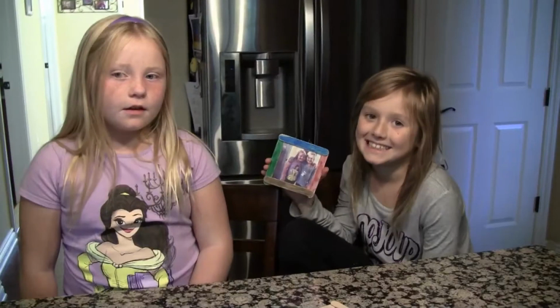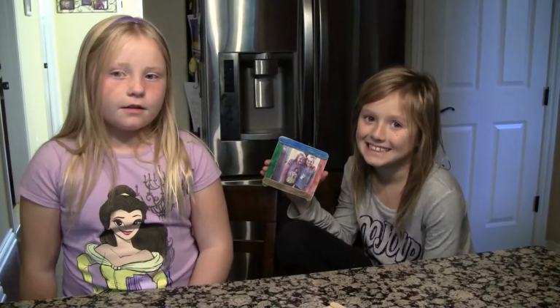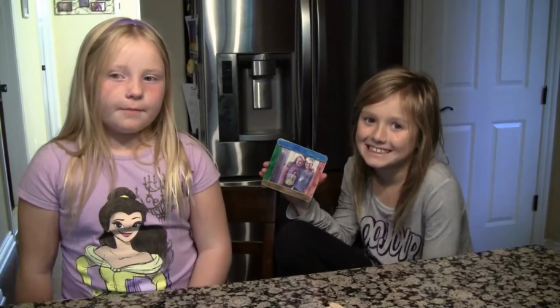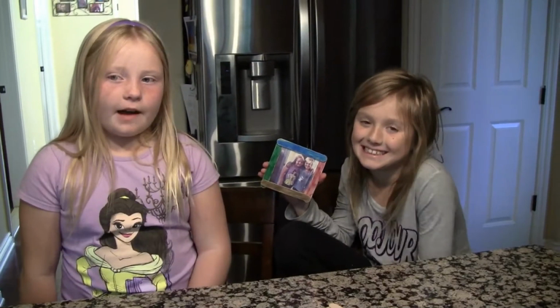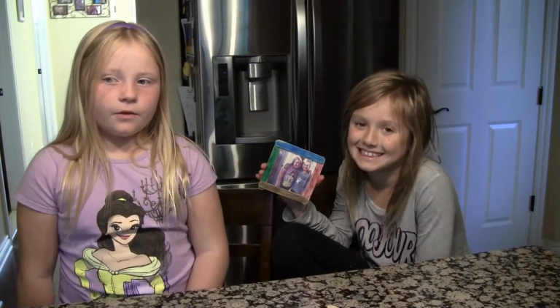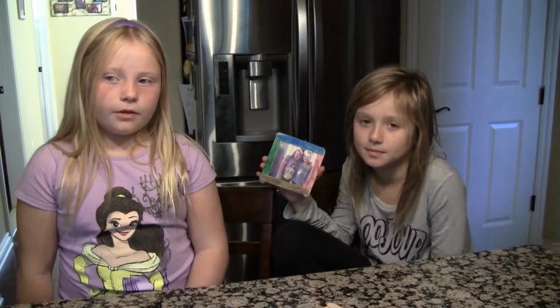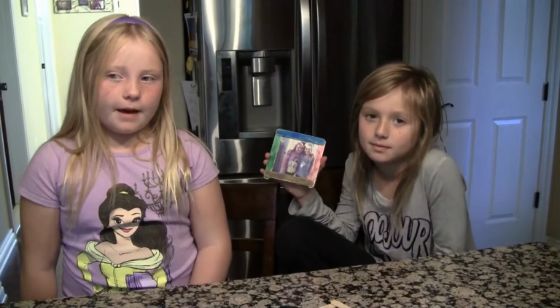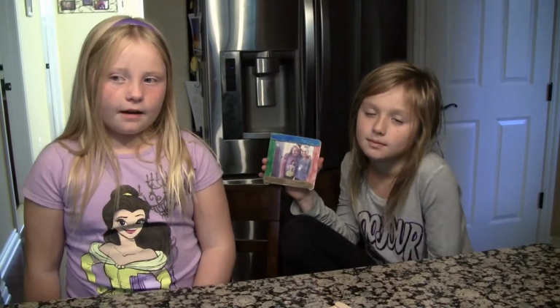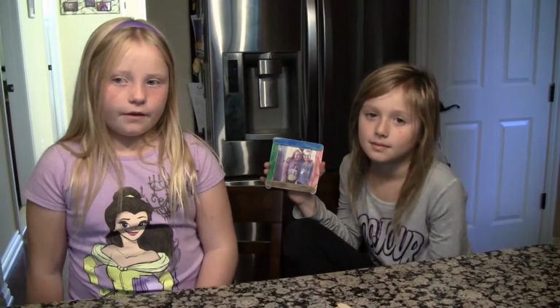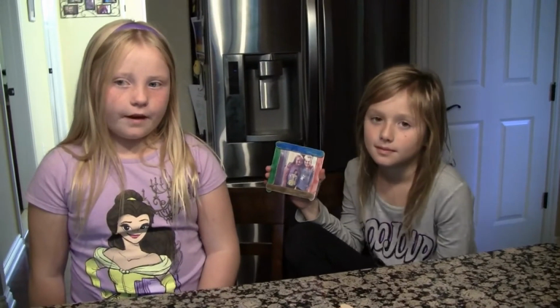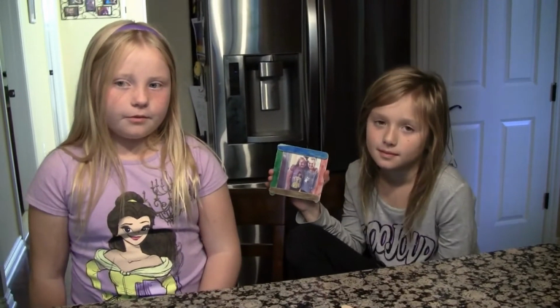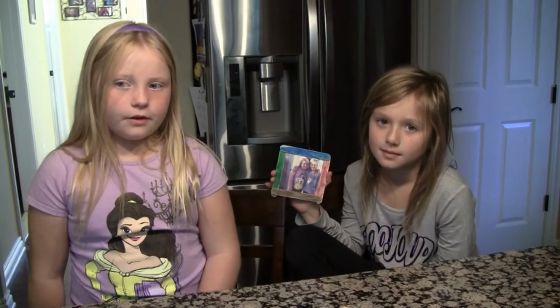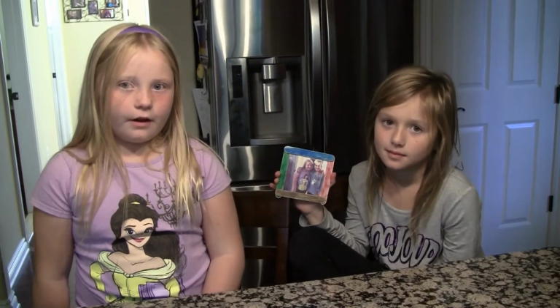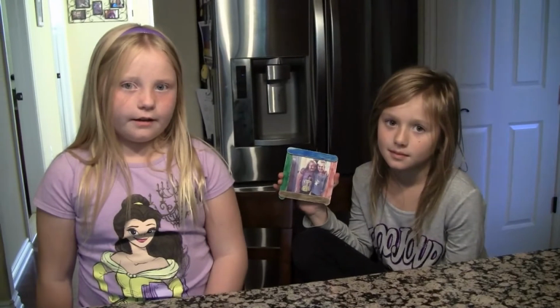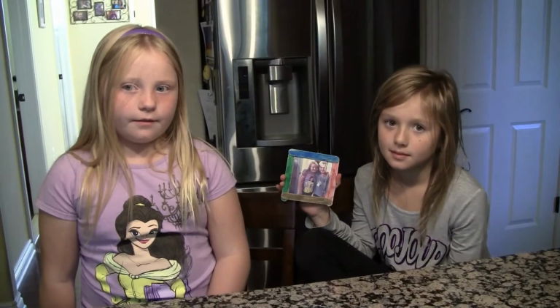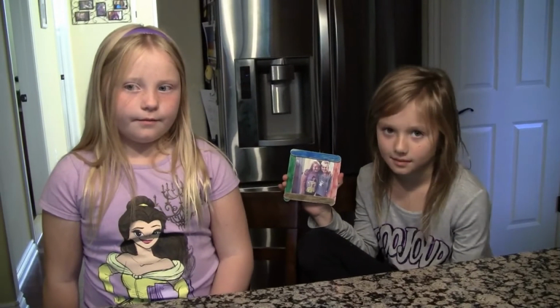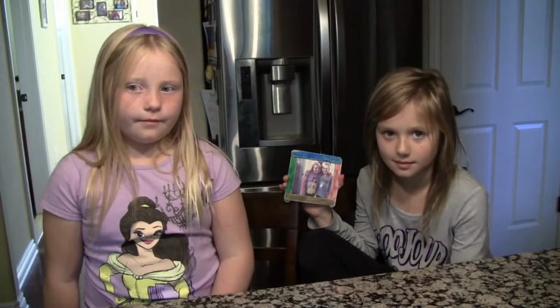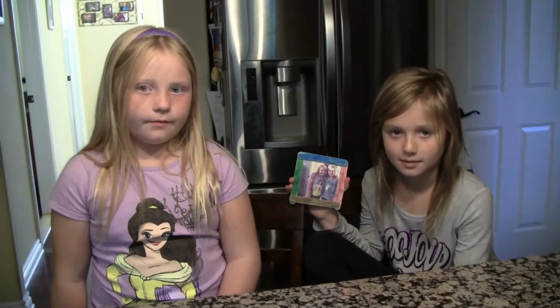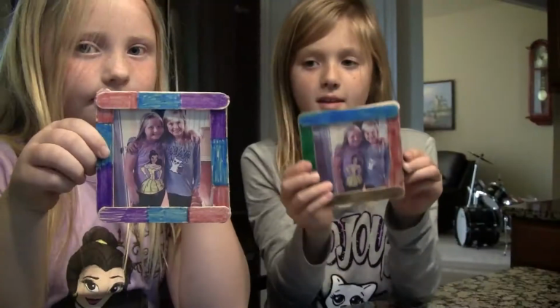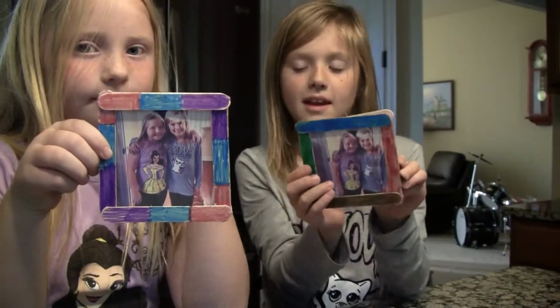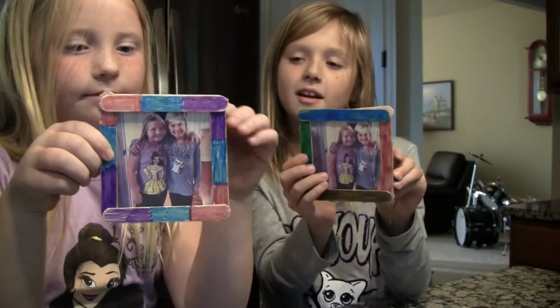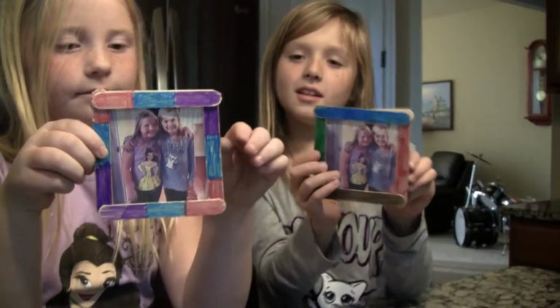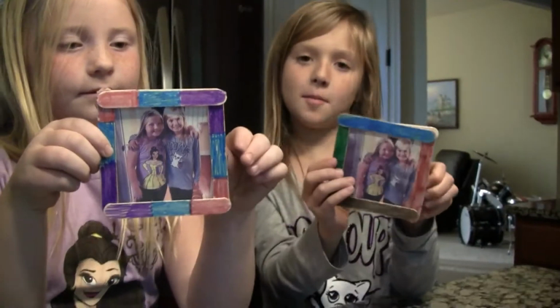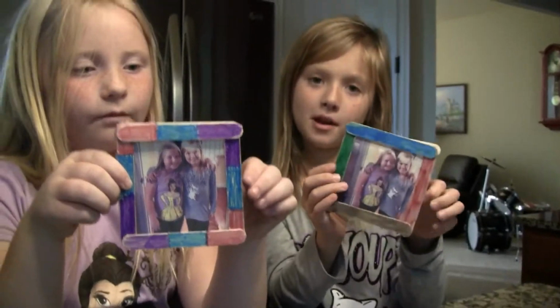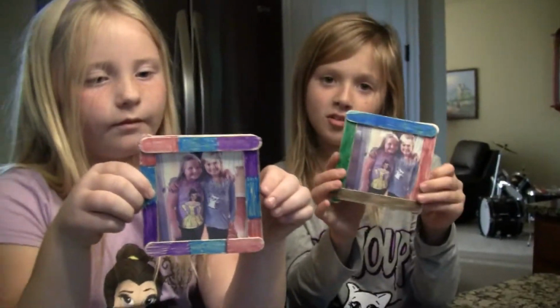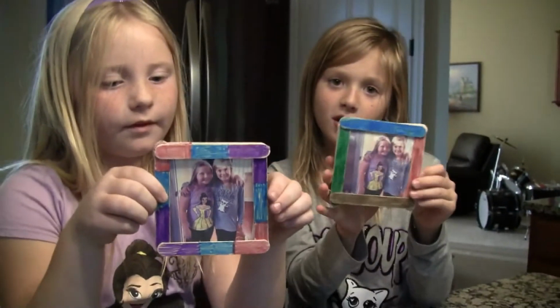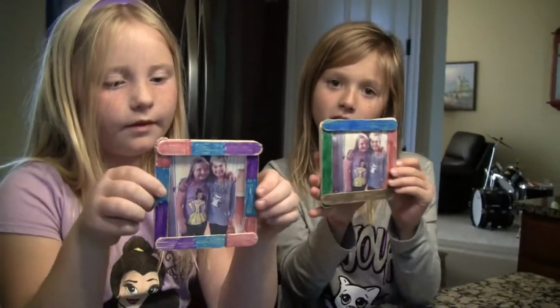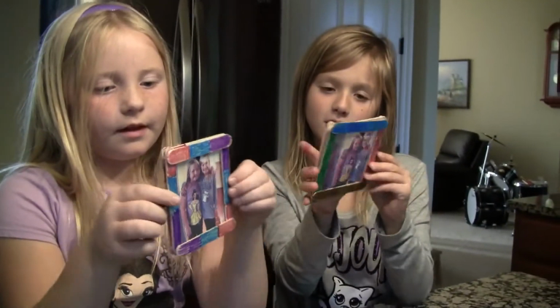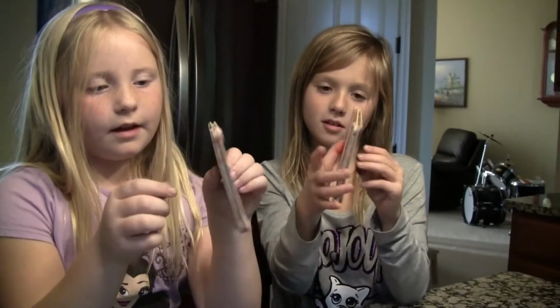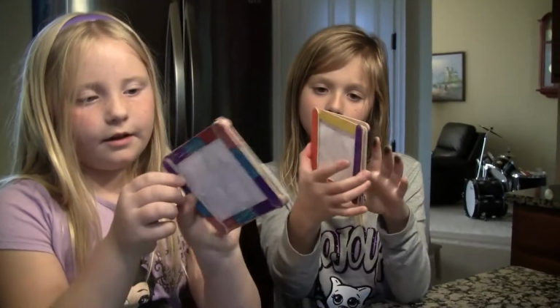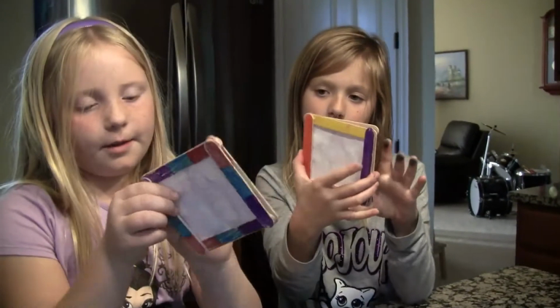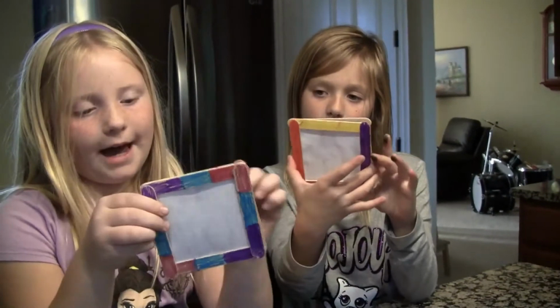Step 5. Glue the back of the frame to the front. Here is the picture. Here is the back.